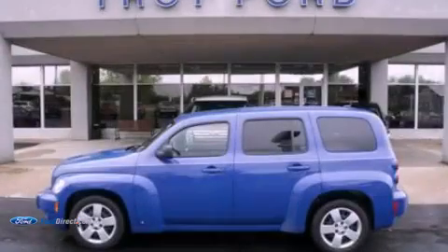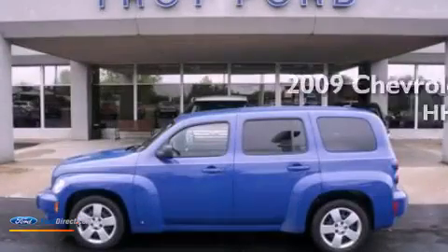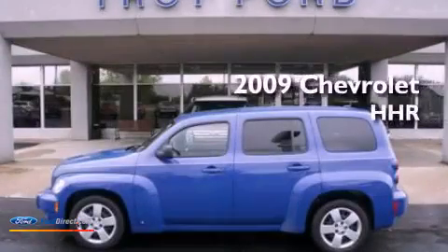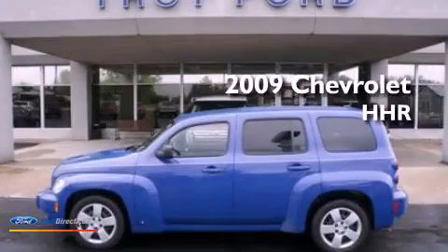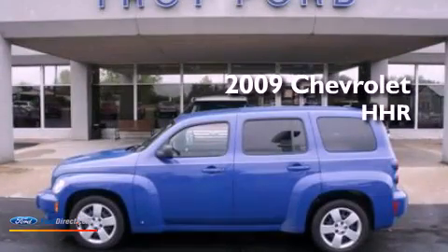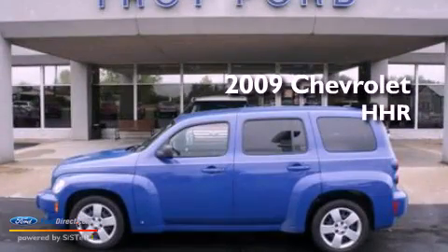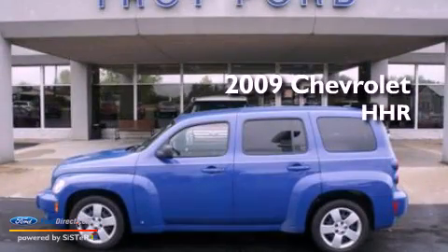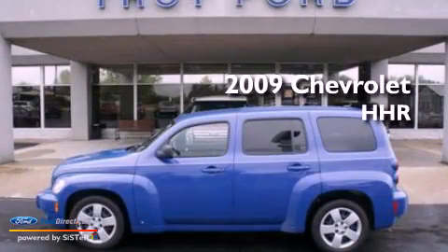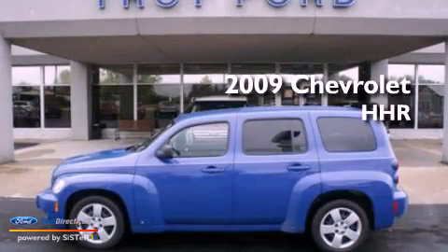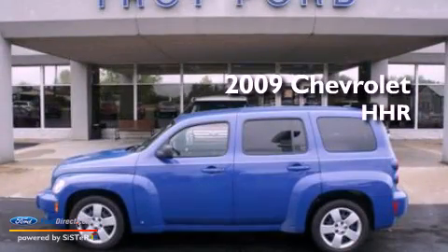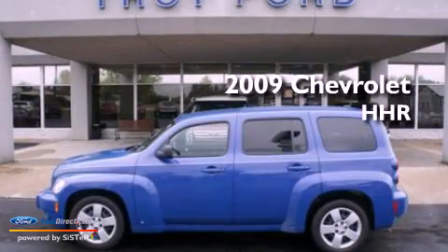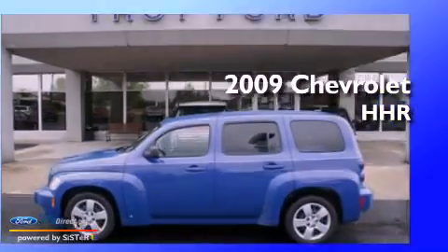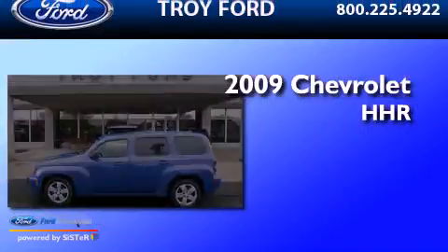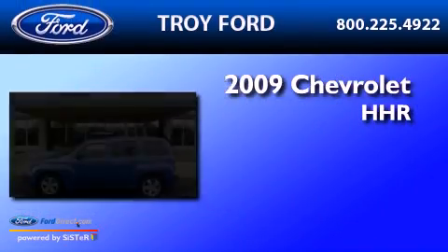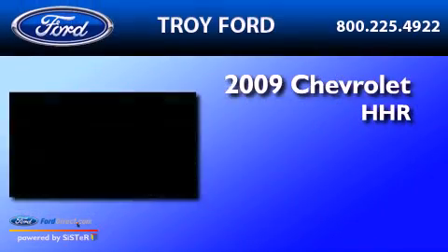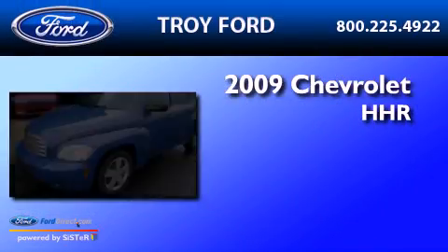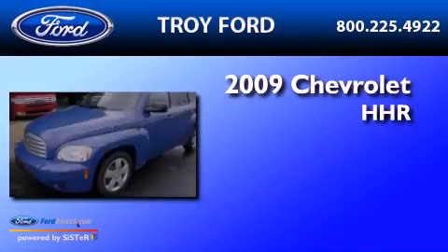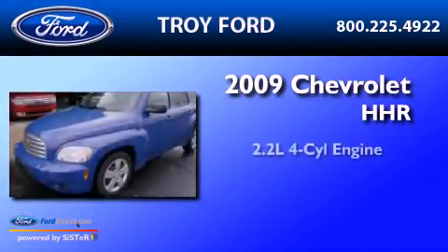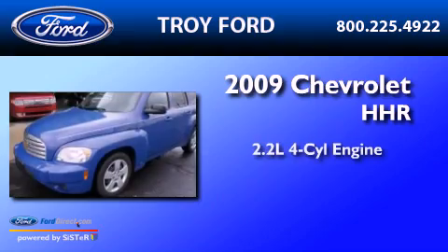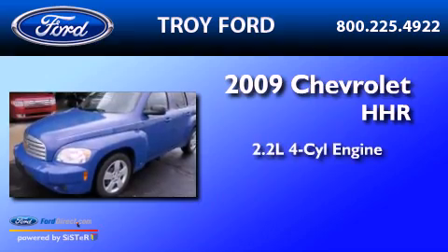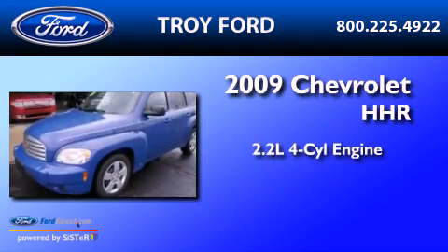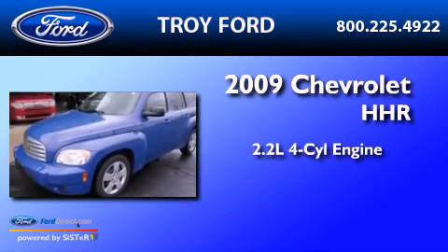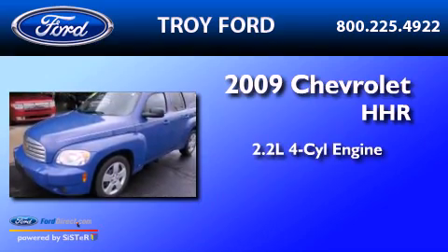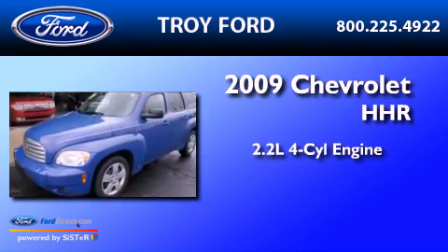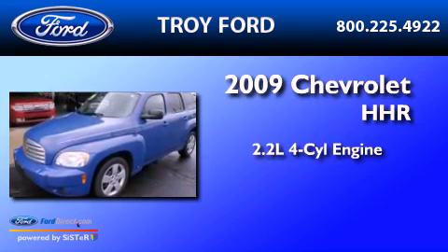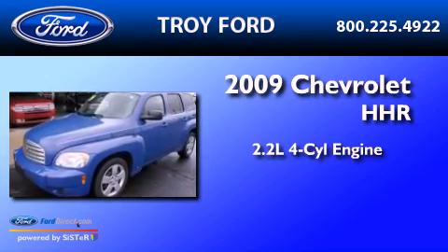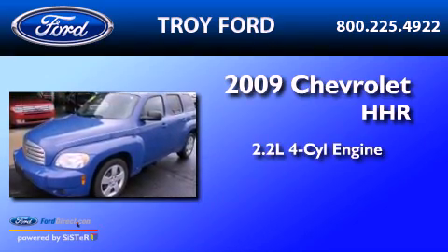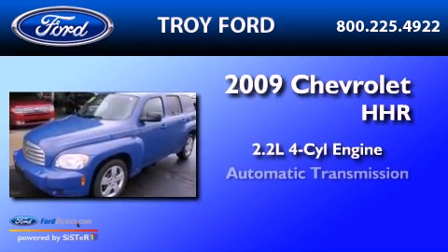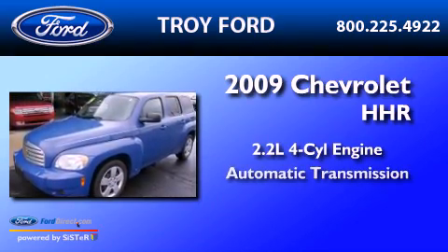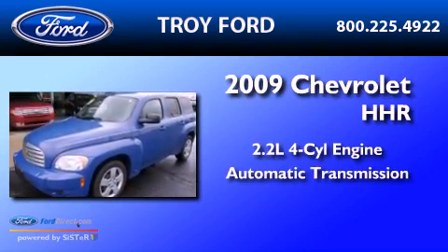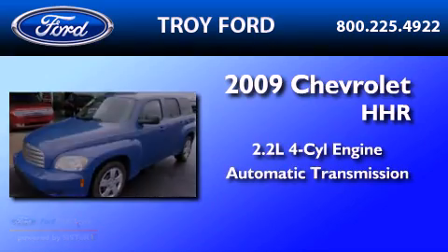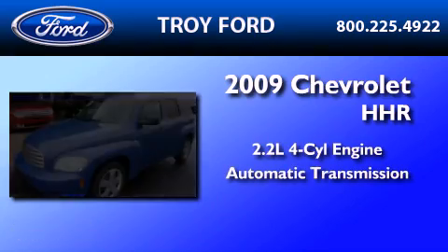This is a 2009 Chevrolet HHR. It has a 2.2-liter four-cylinder engine and an automatic transmission.